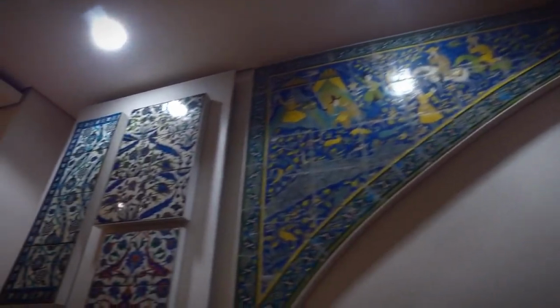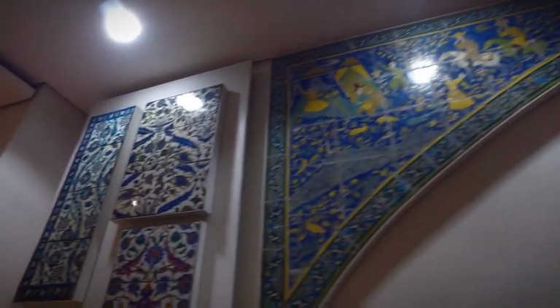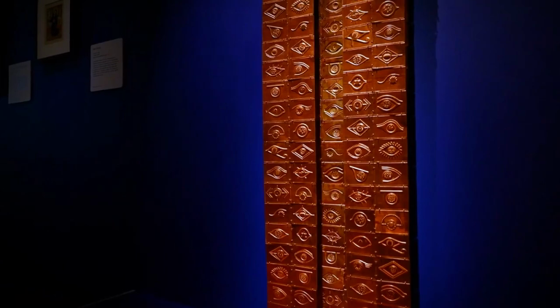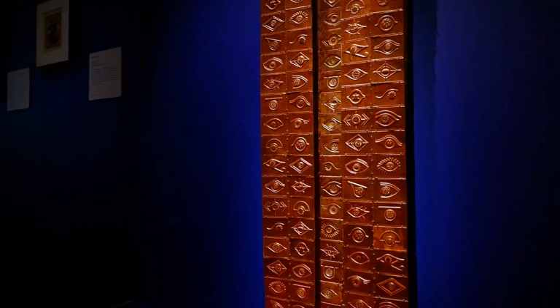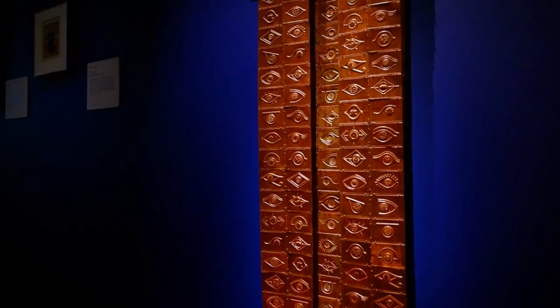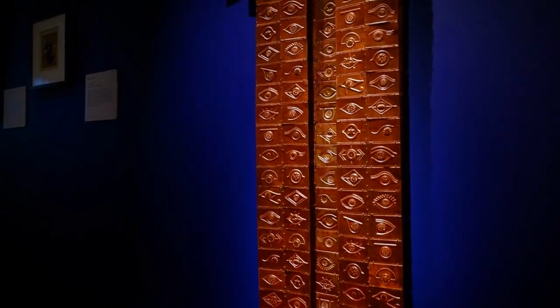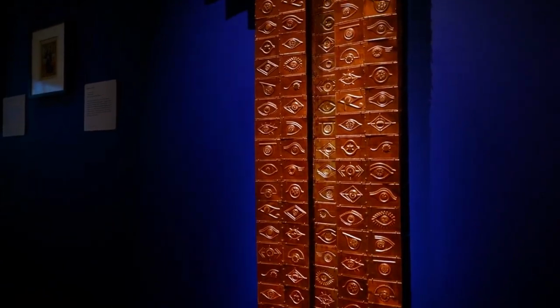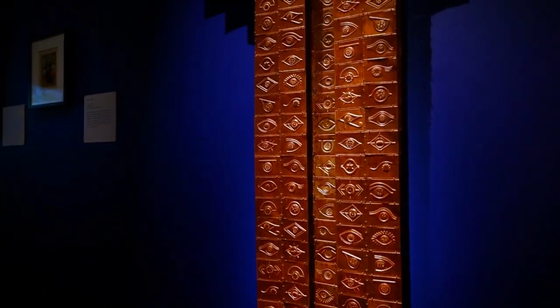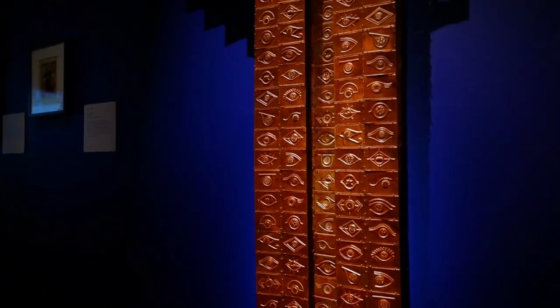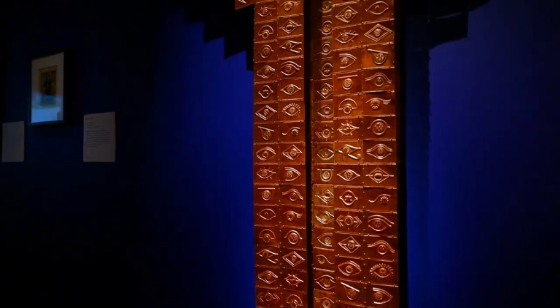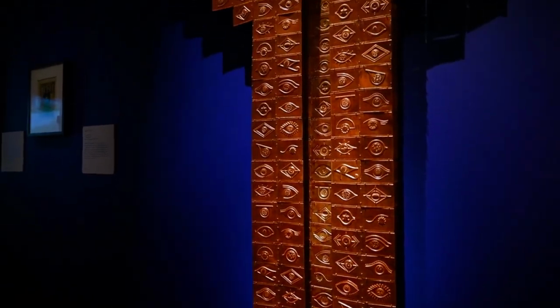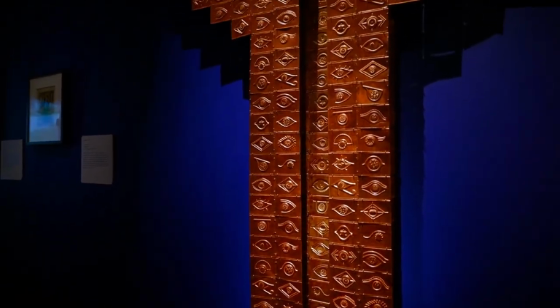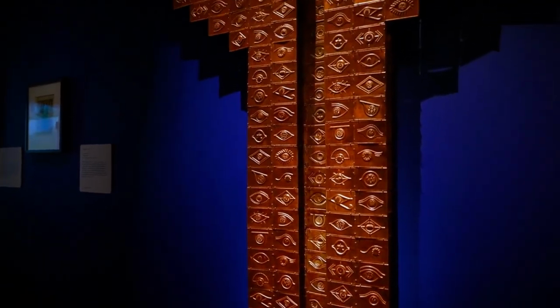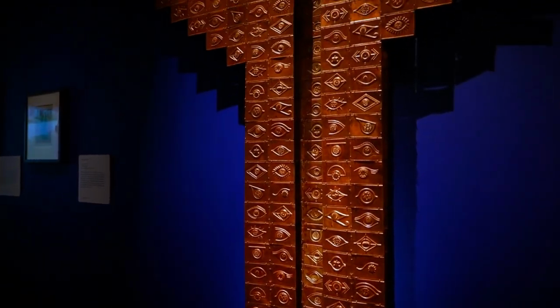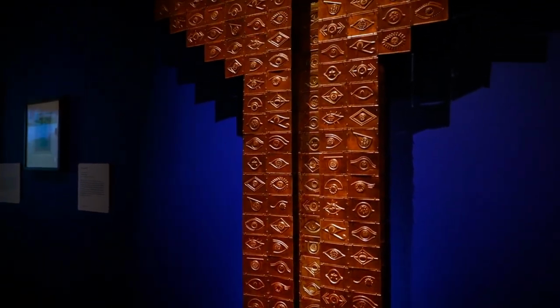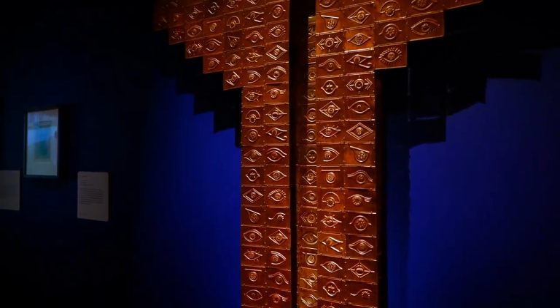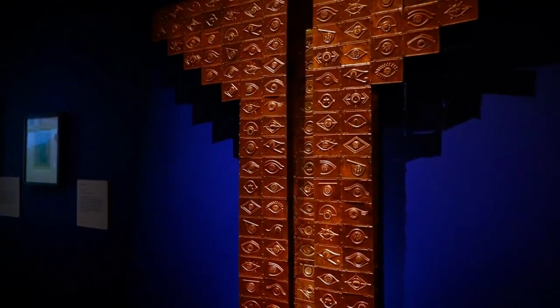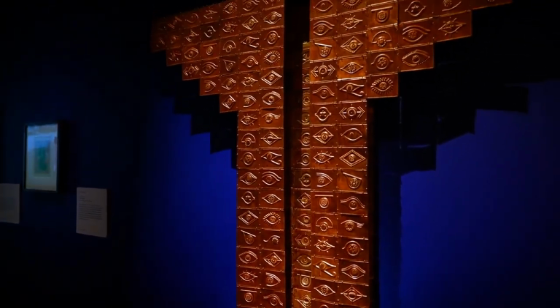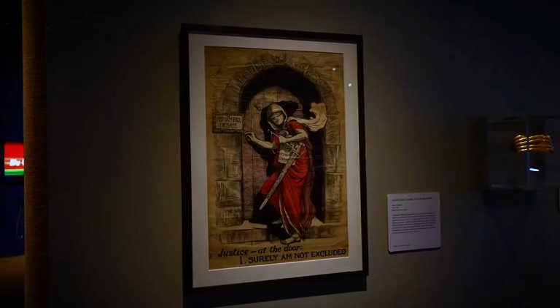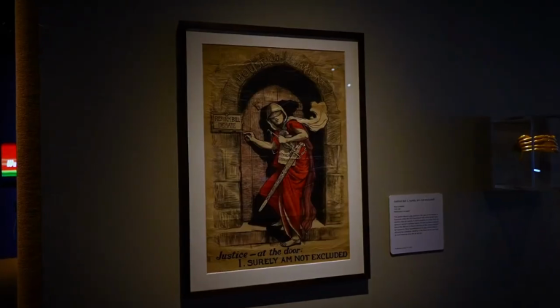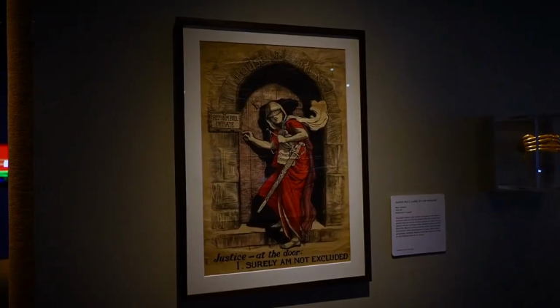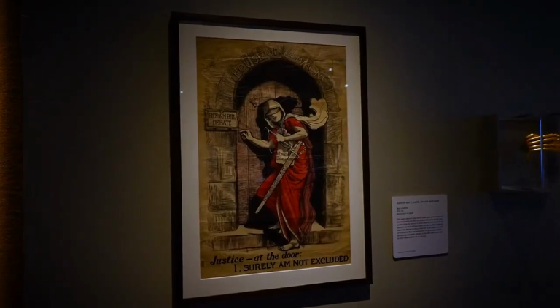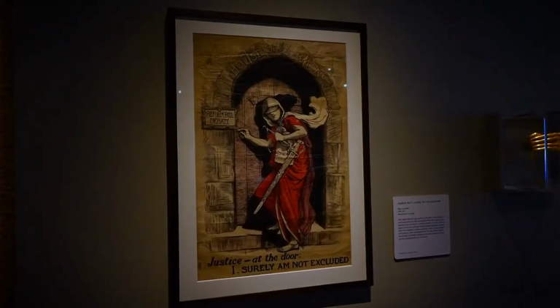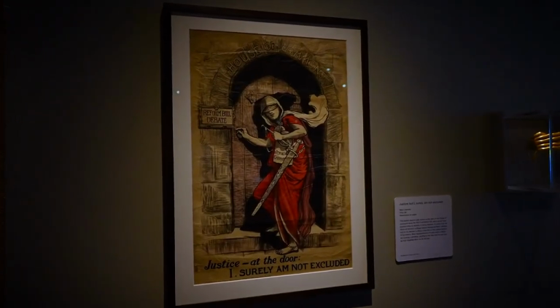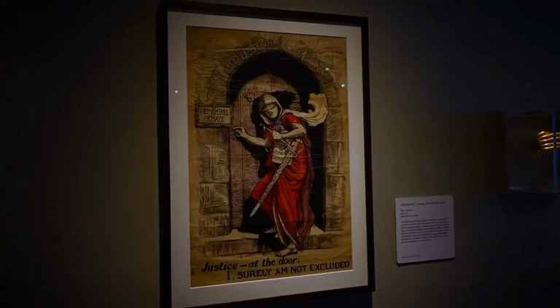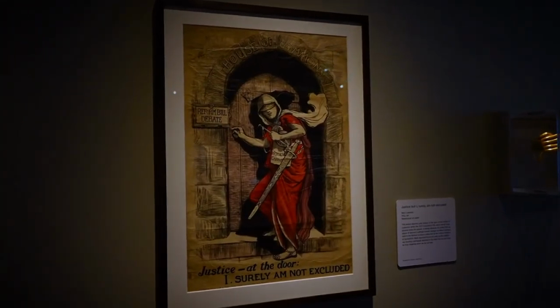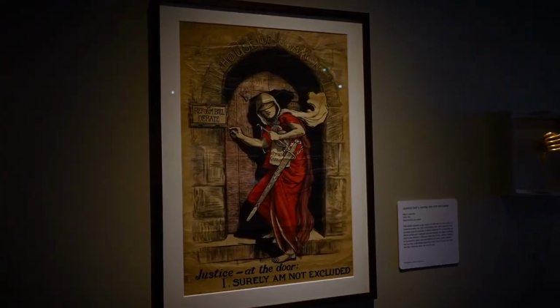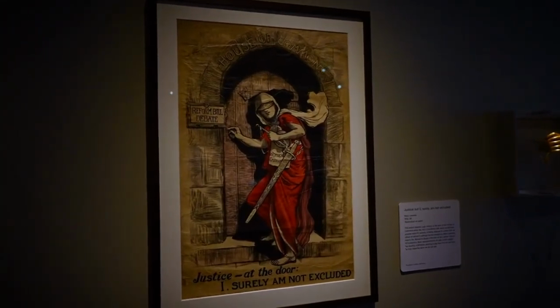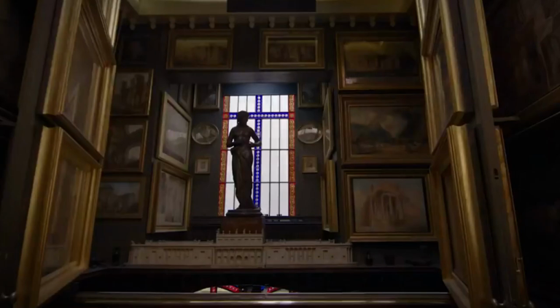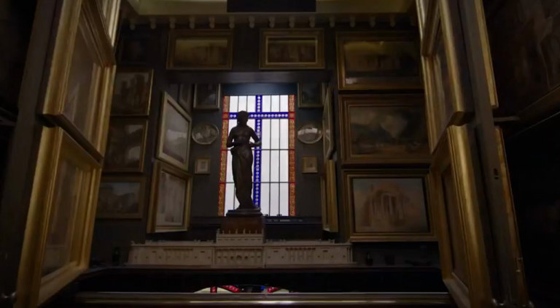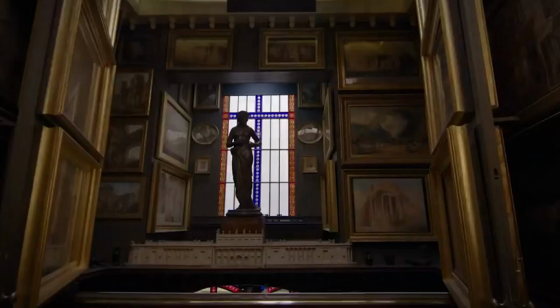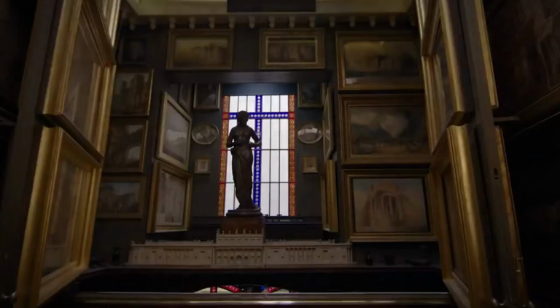Join us as we uncover the top 10 museums in London that promise to intrigue, educate, and leave you in awe.